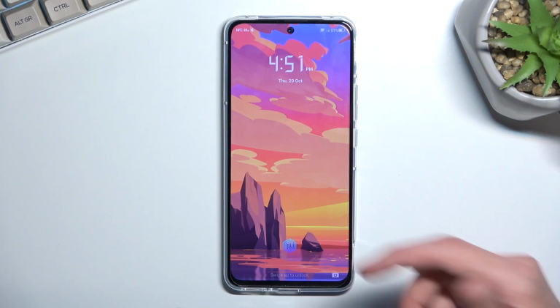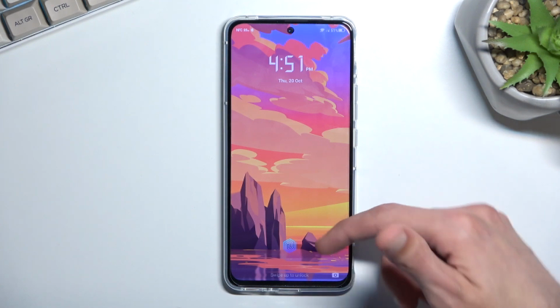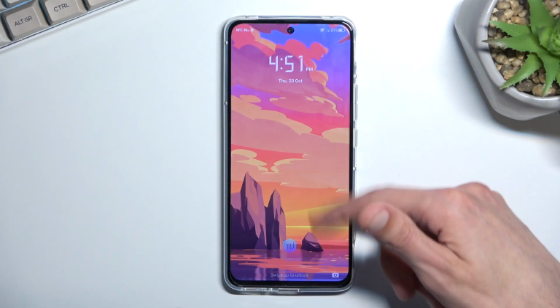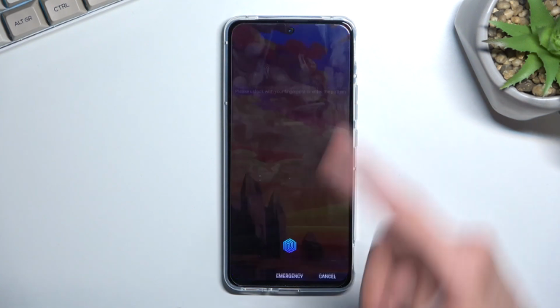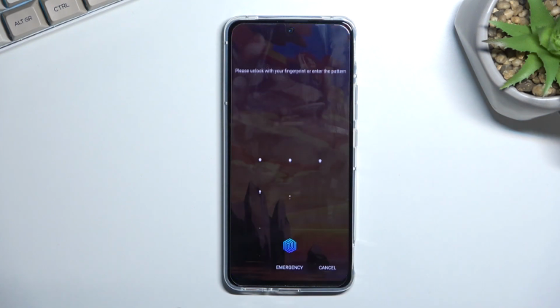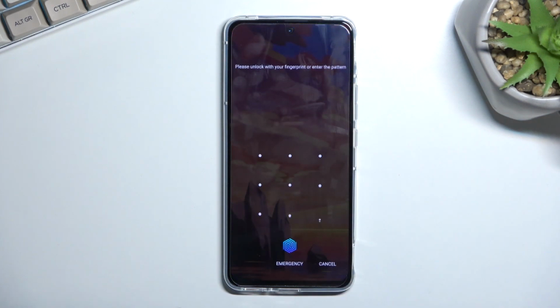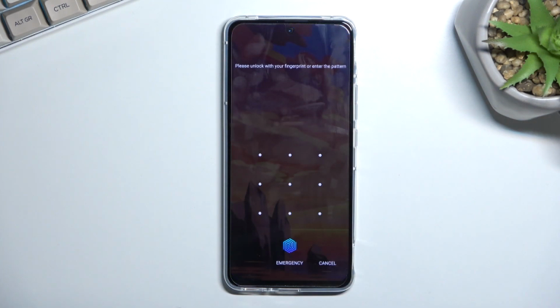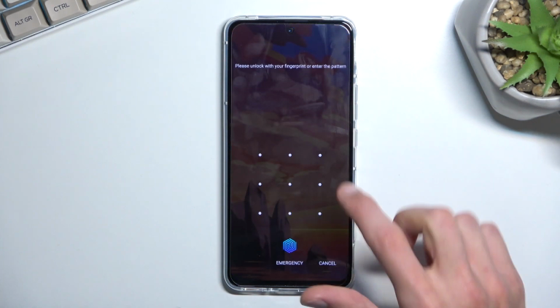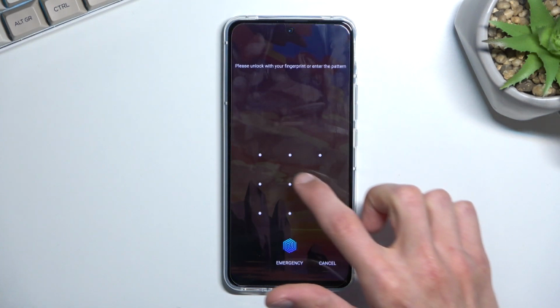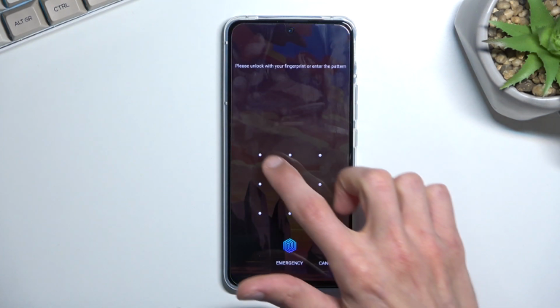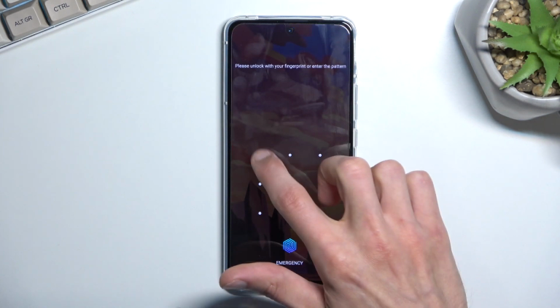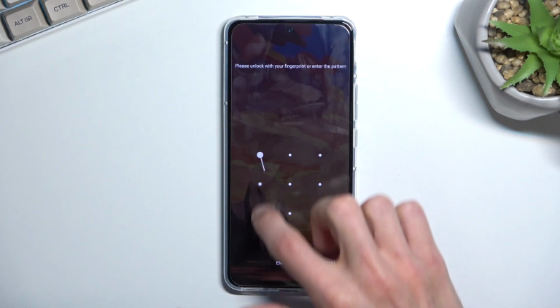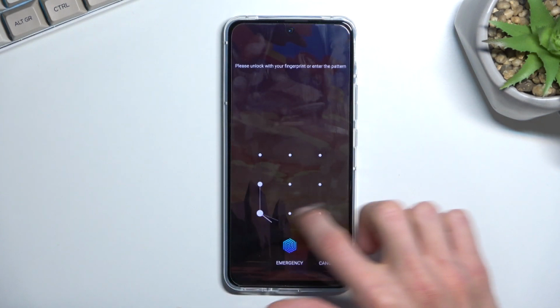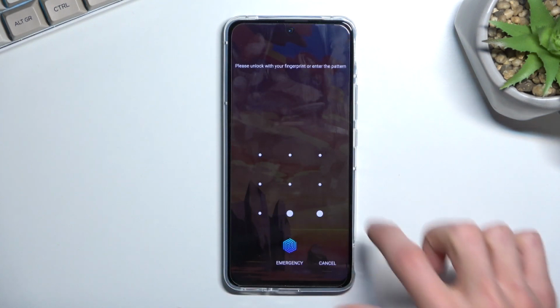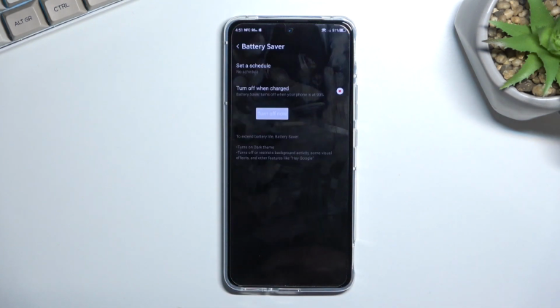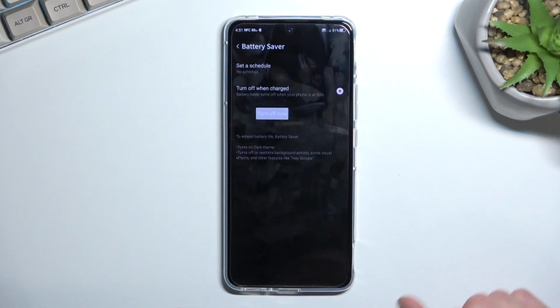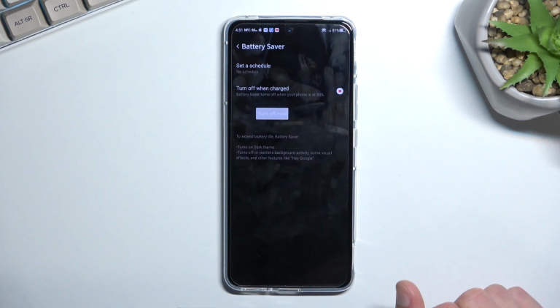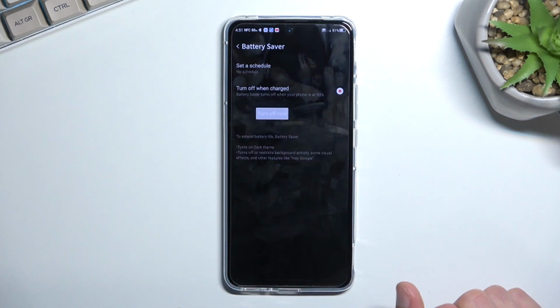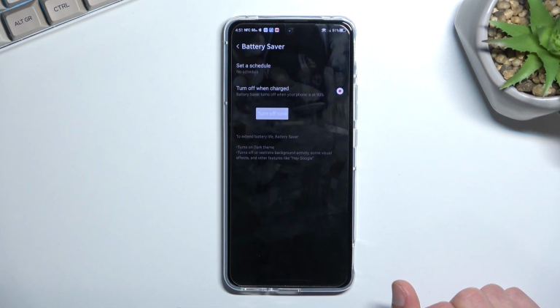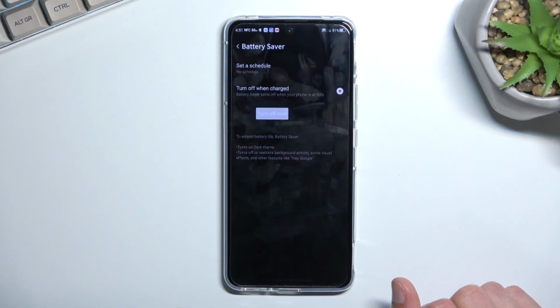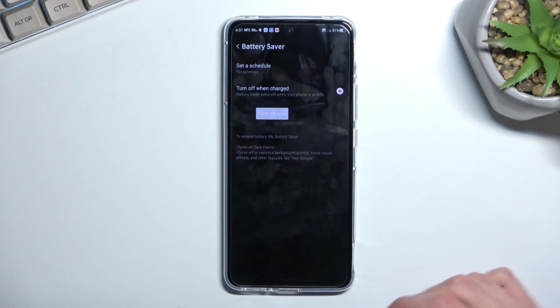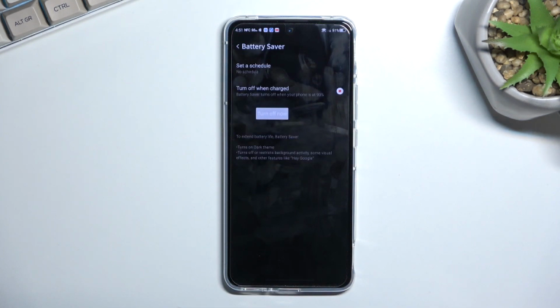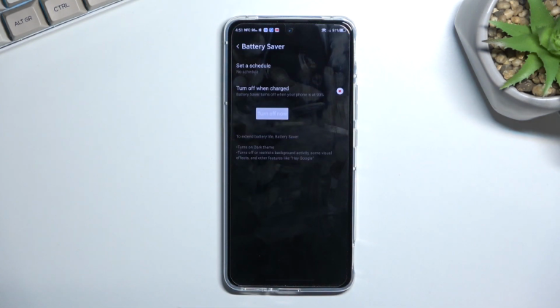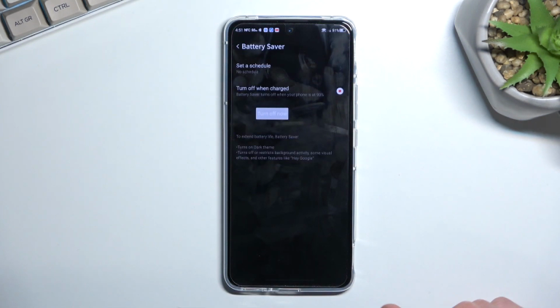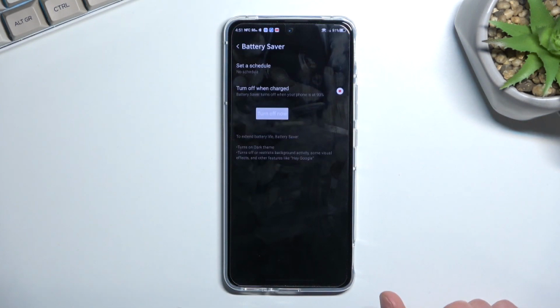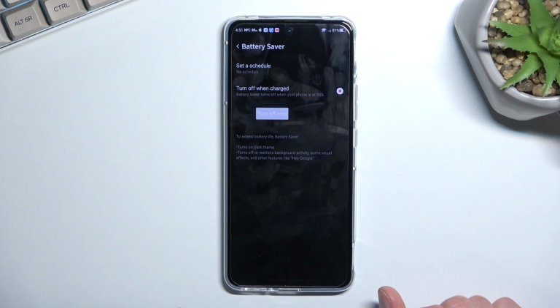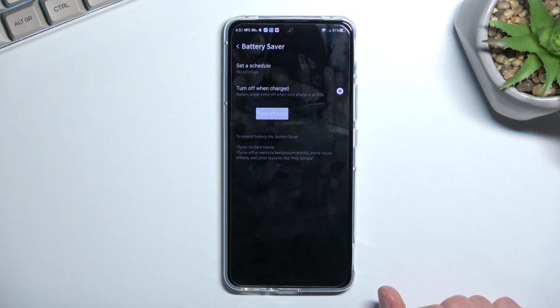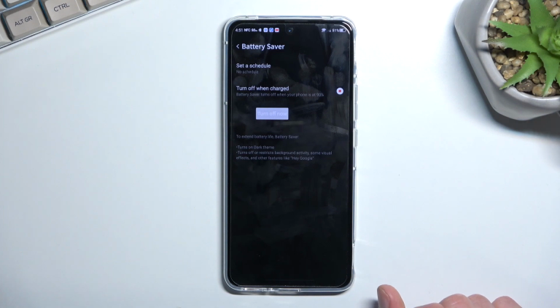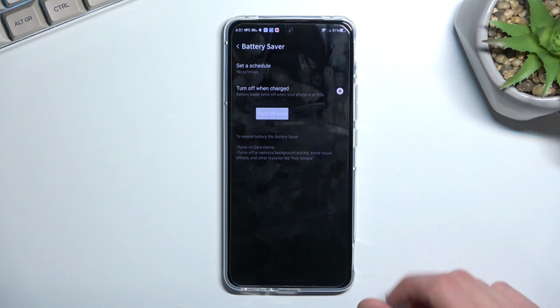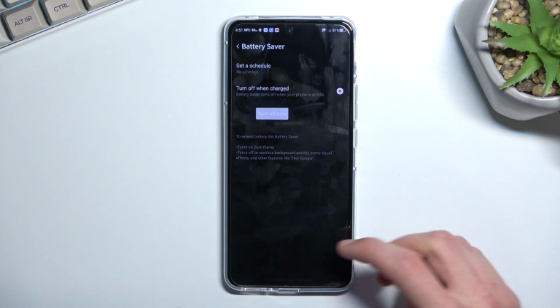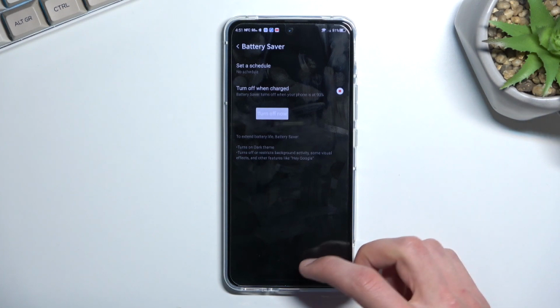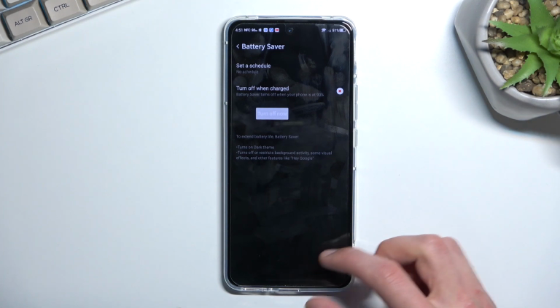Now when you unlock the device again, it will reconnect and then sync up everything that you were missing.